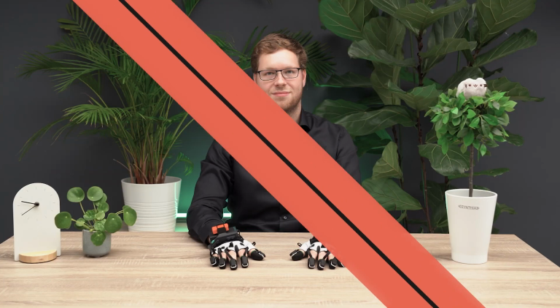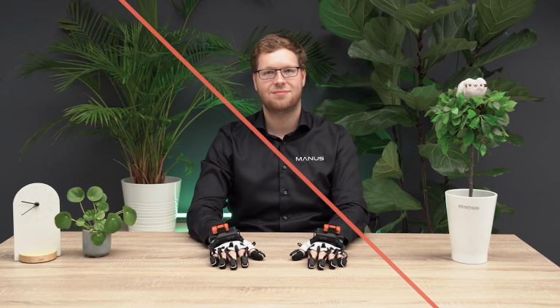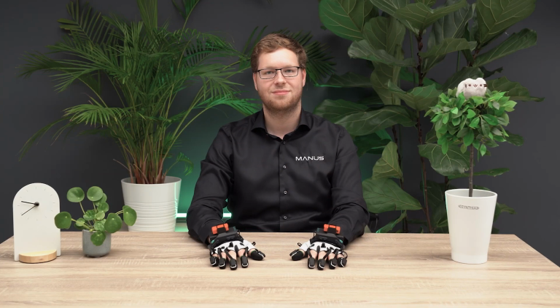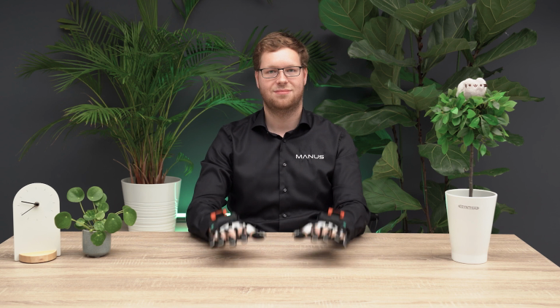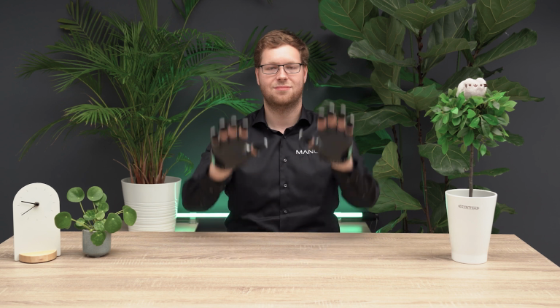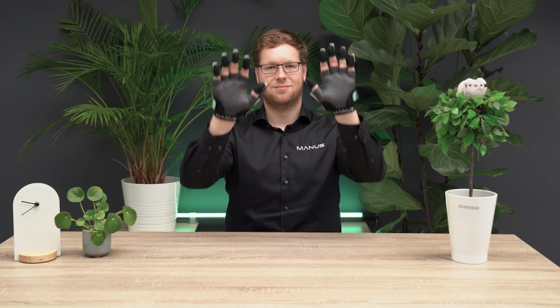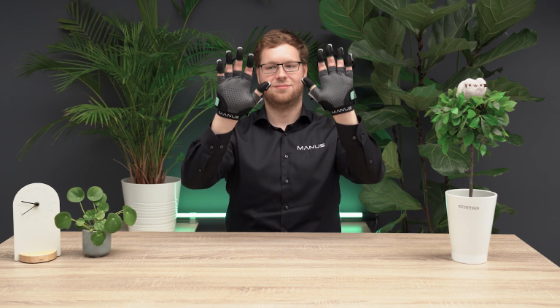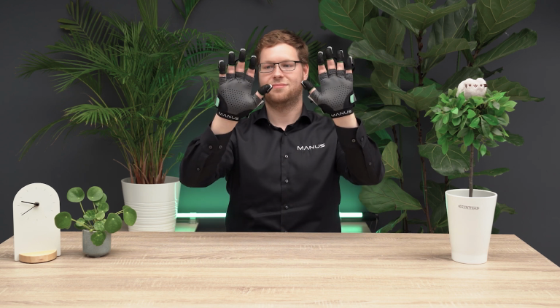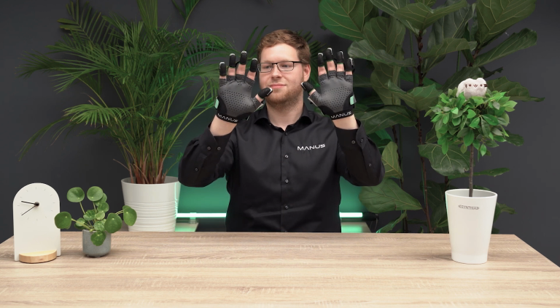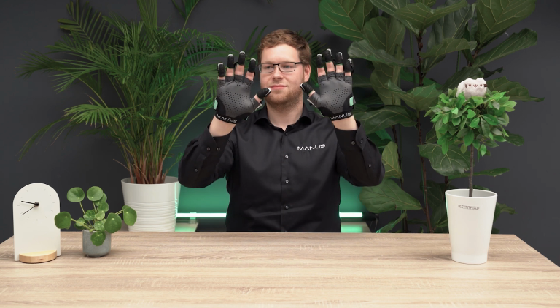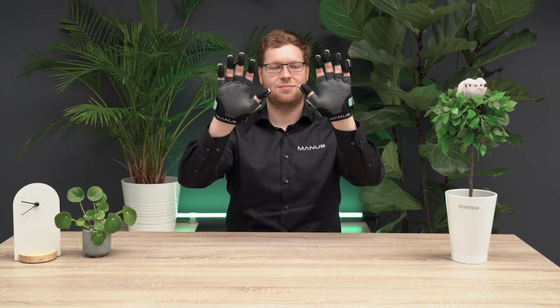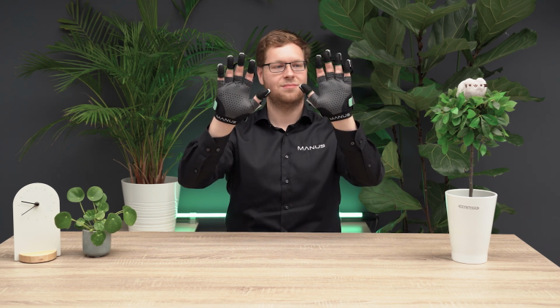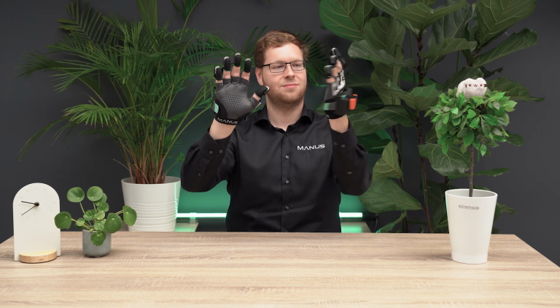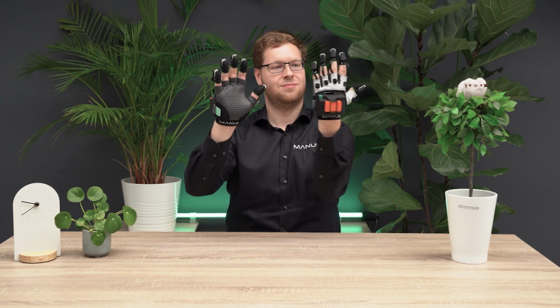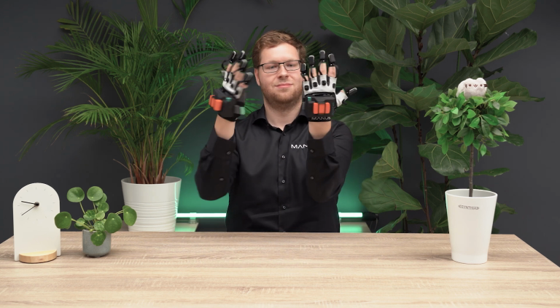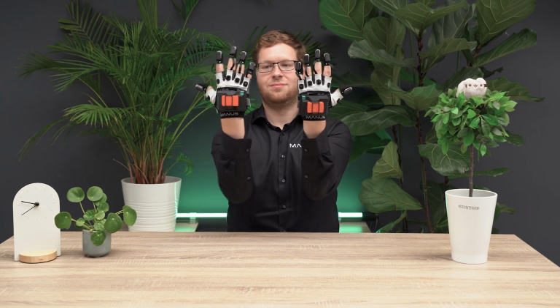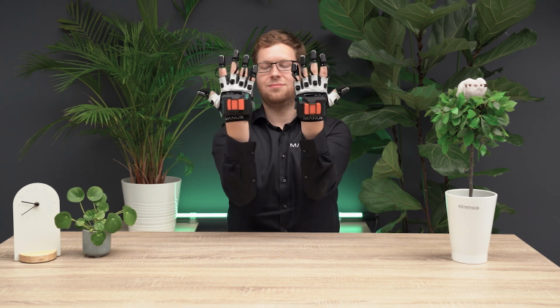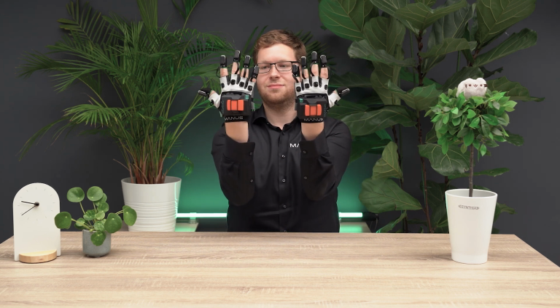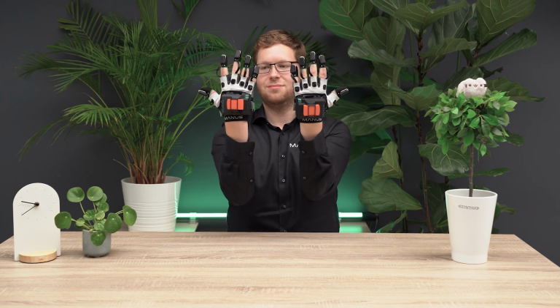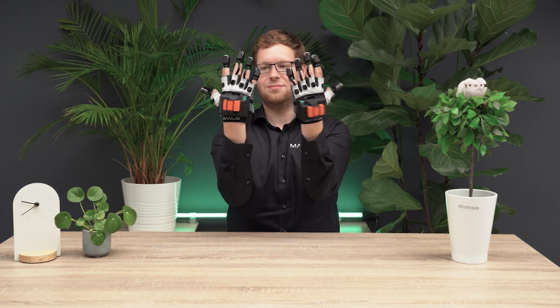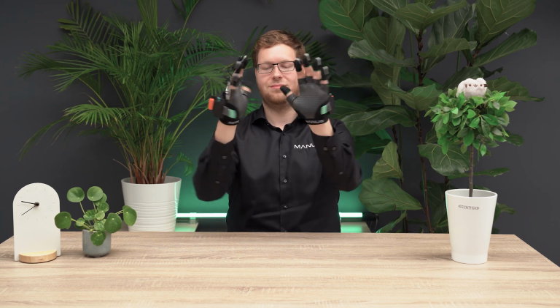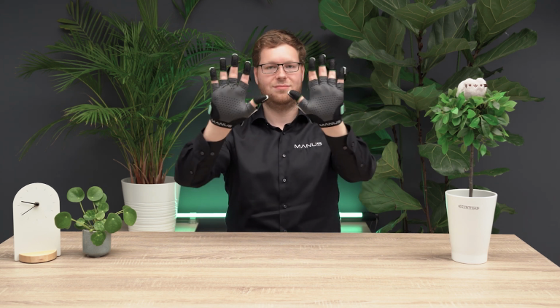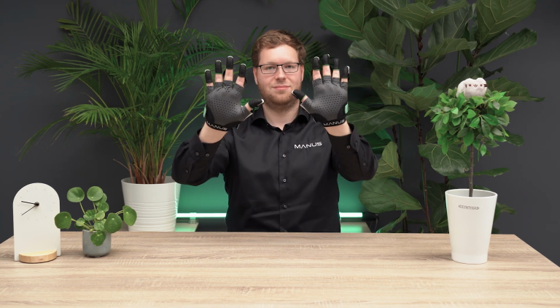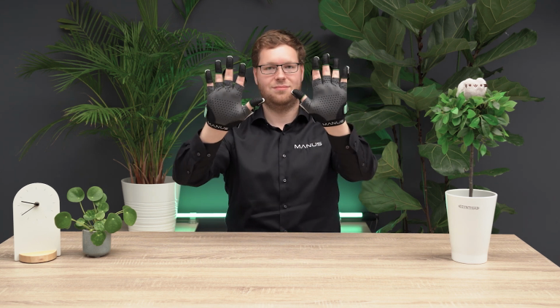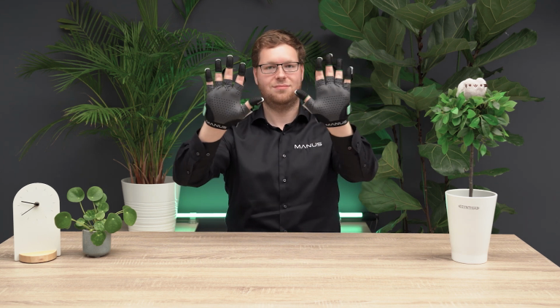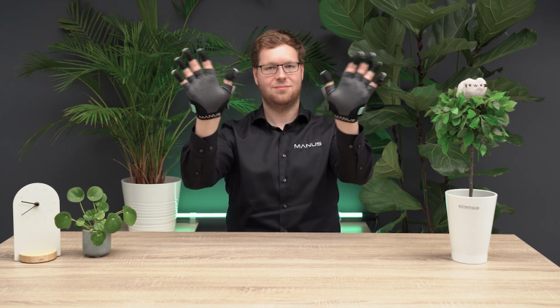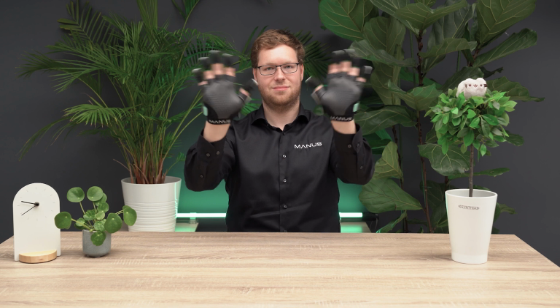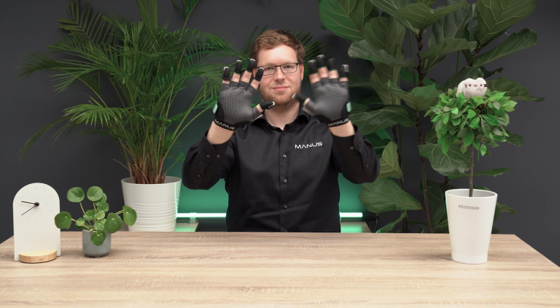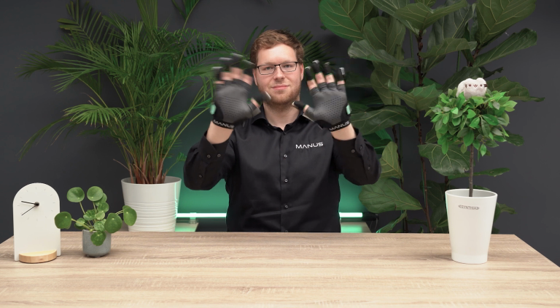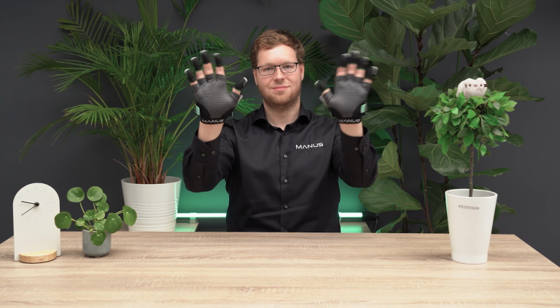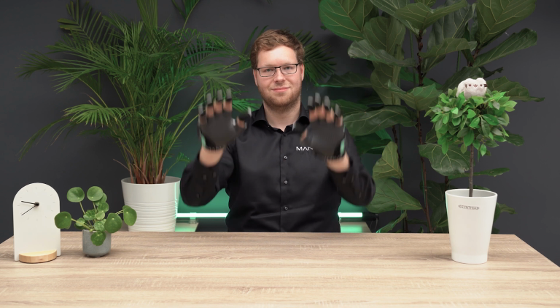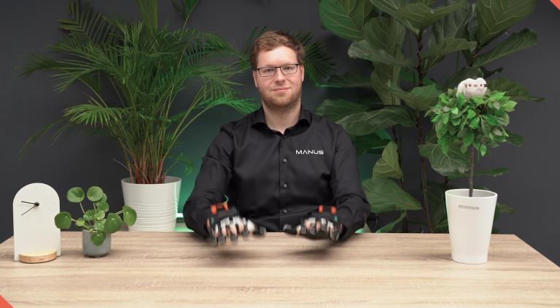Hi and welcome! This video will explain how to wear the gloves, take out and reinsert the electronics, and wash the glove textiles.